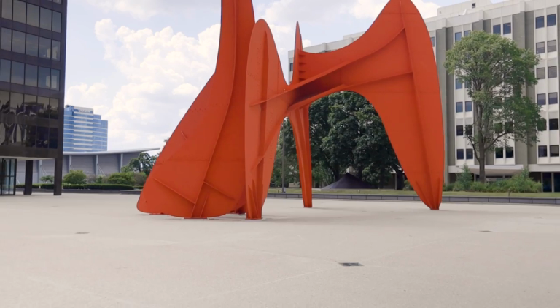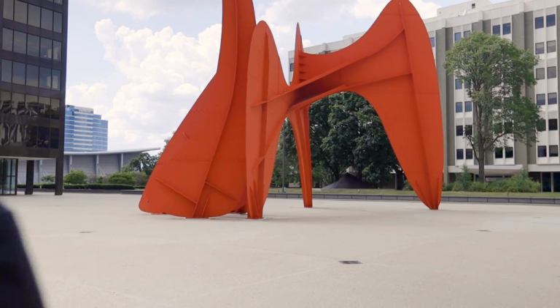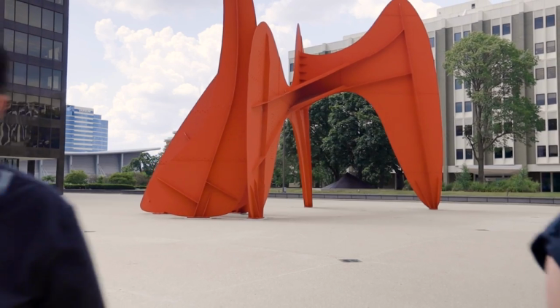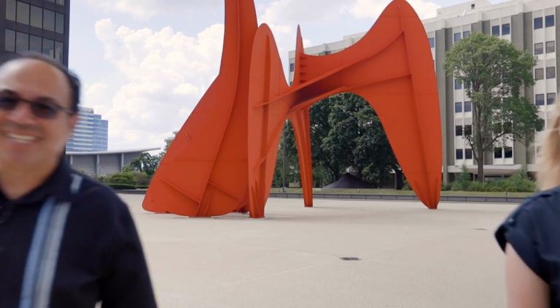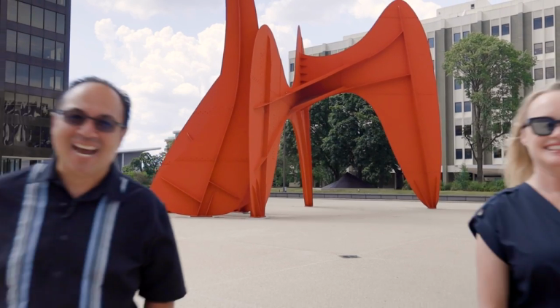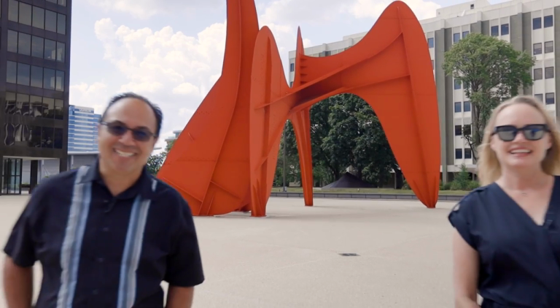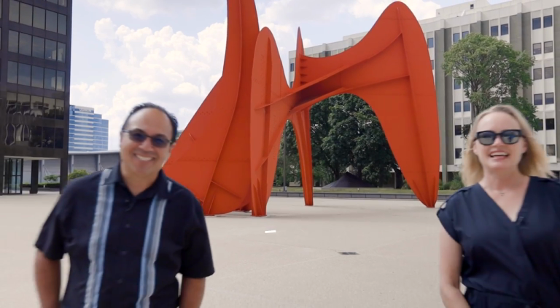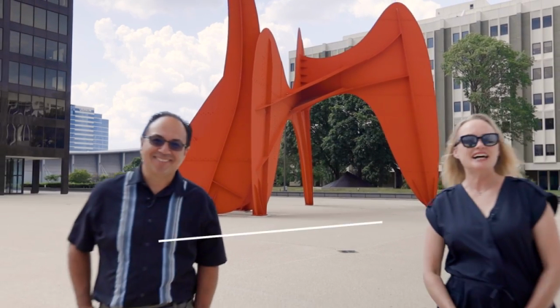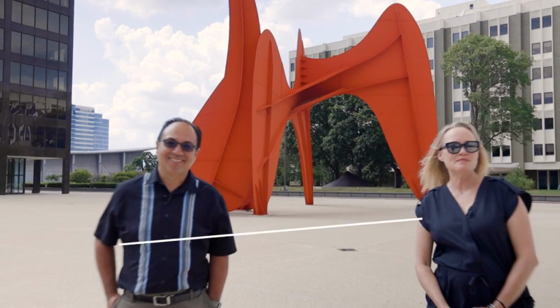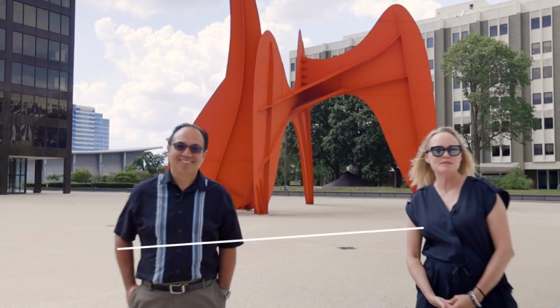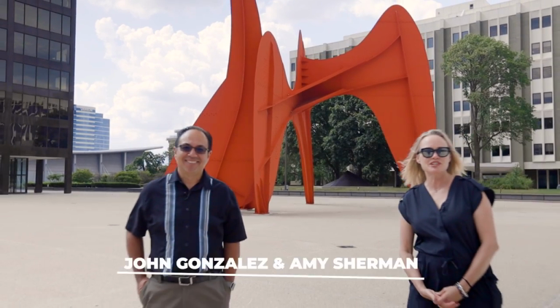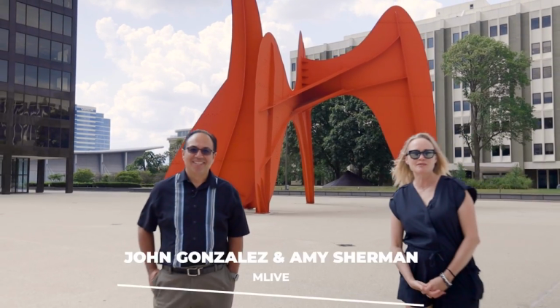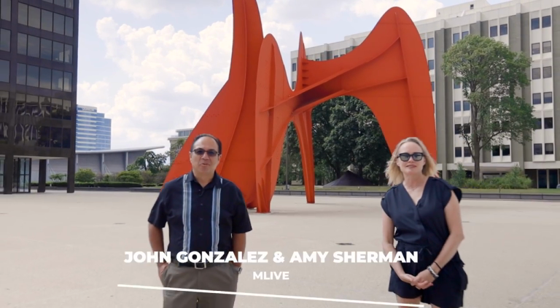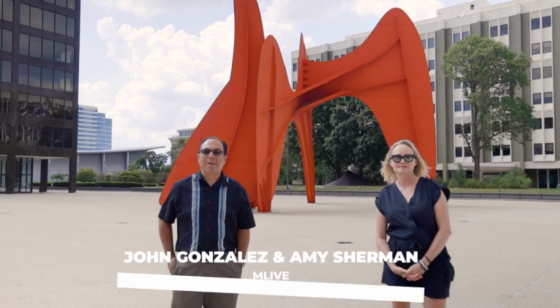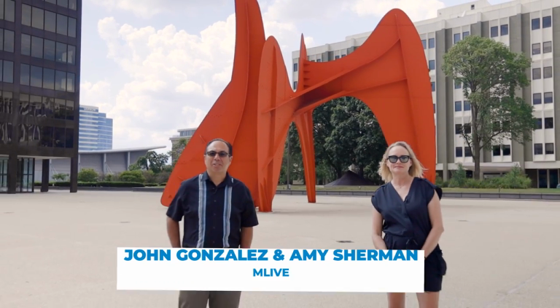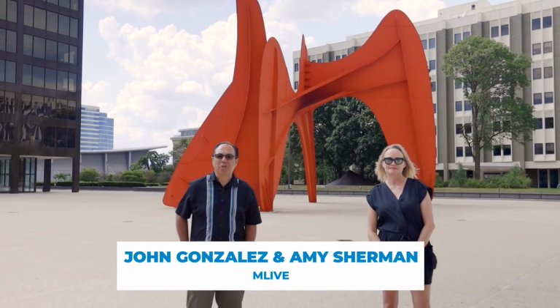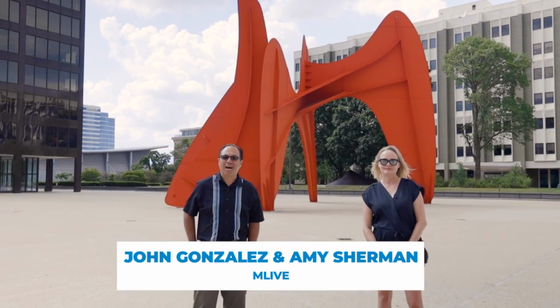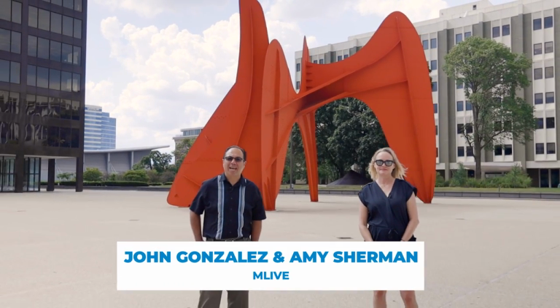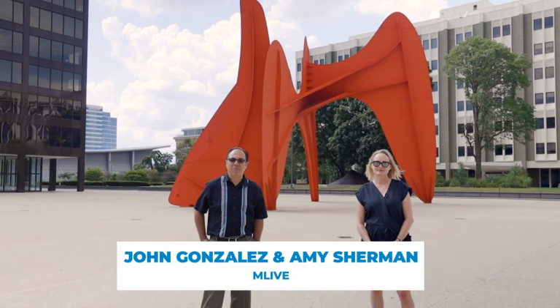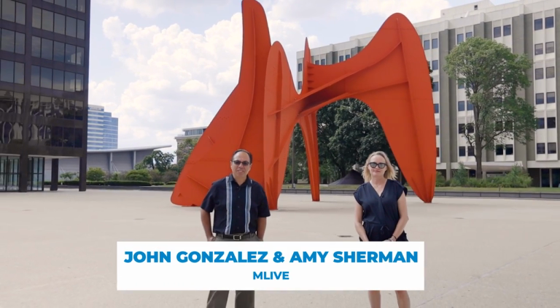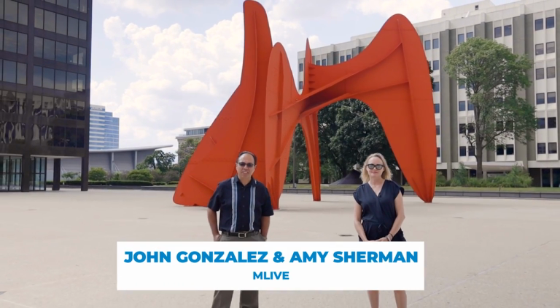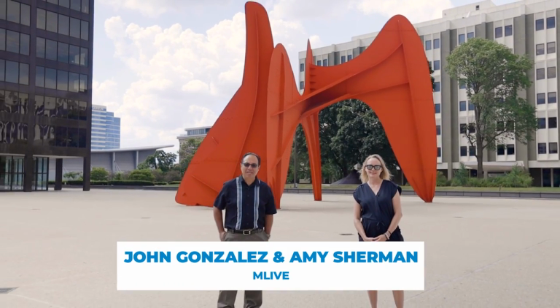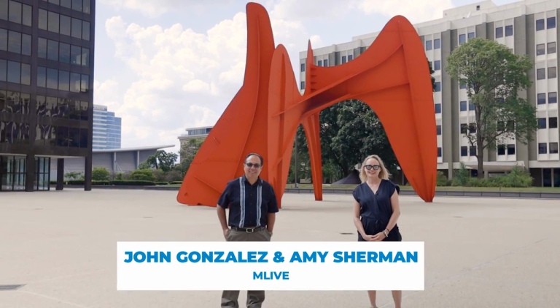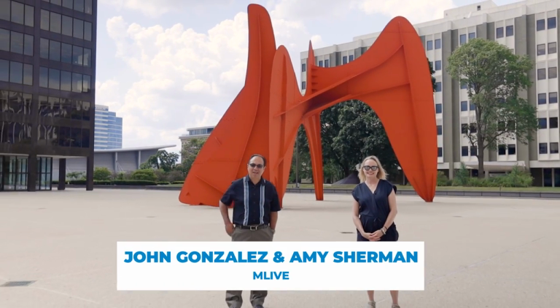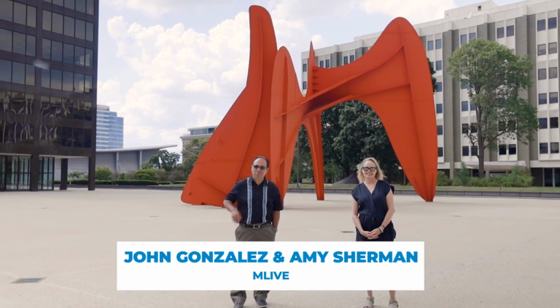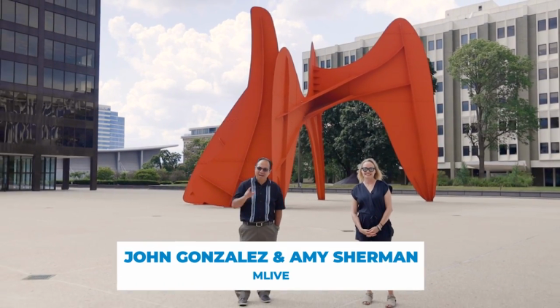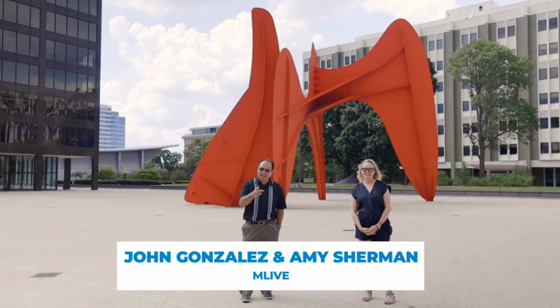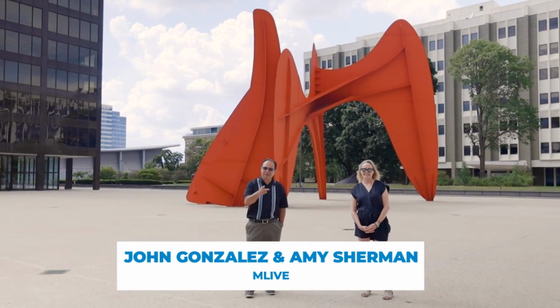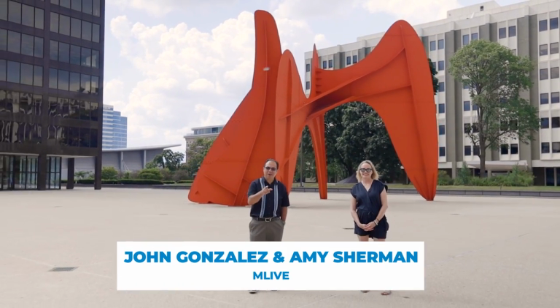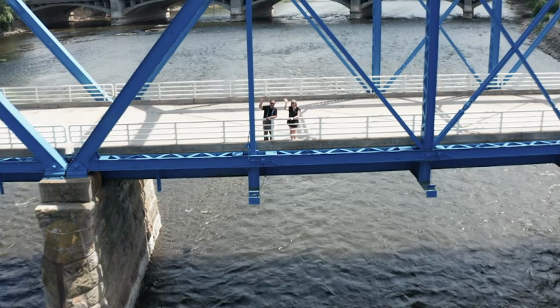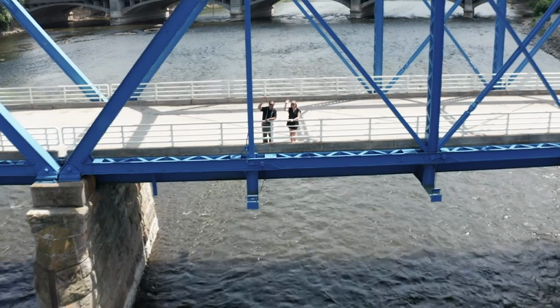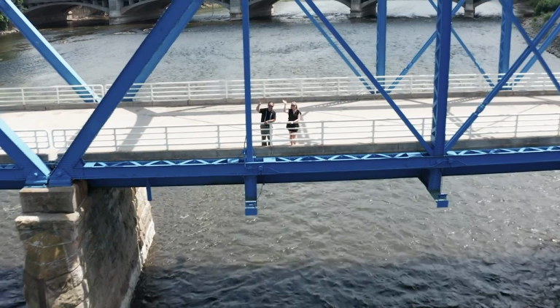Hi, I'm John Gonzalez. And I'm Amy Sherman. We're about to show you how to have a Michigan's Best Day right here in Grand Rapids.